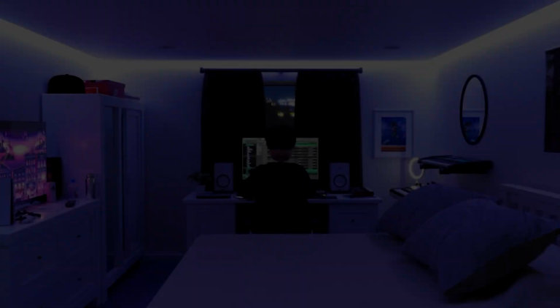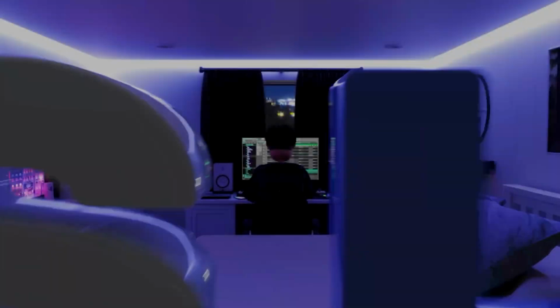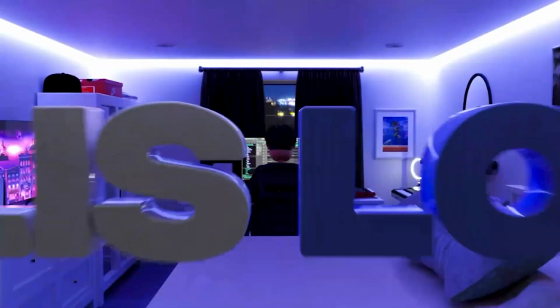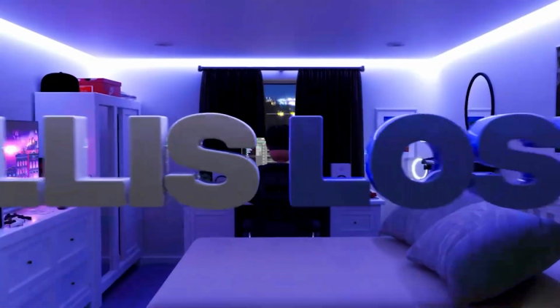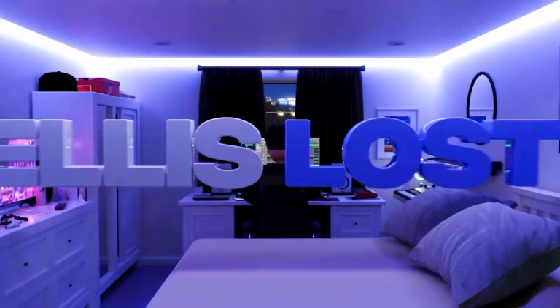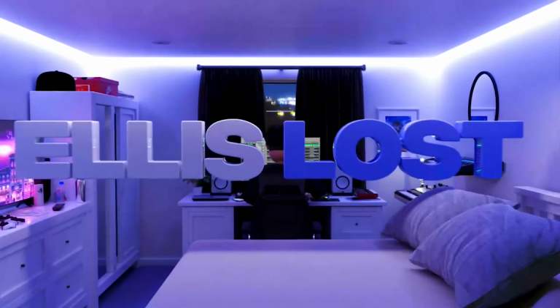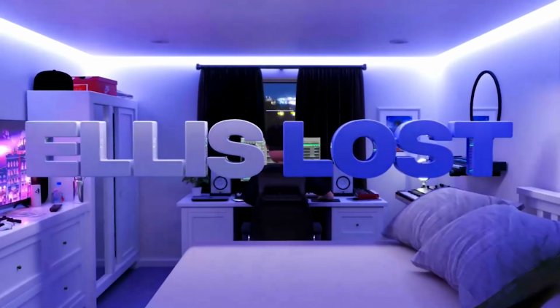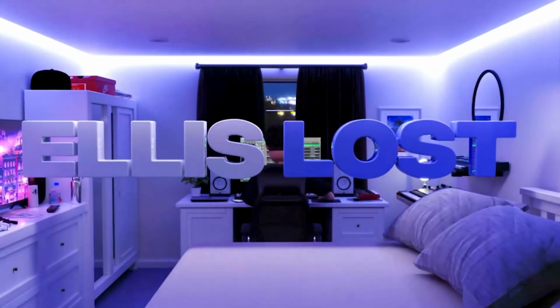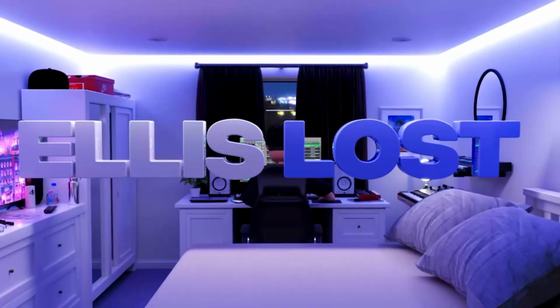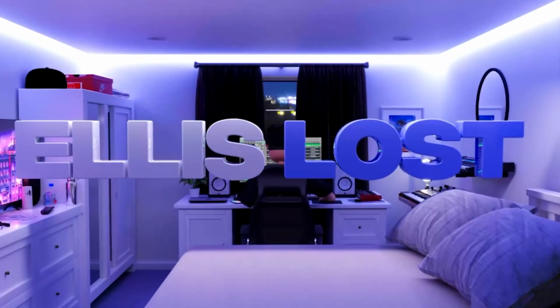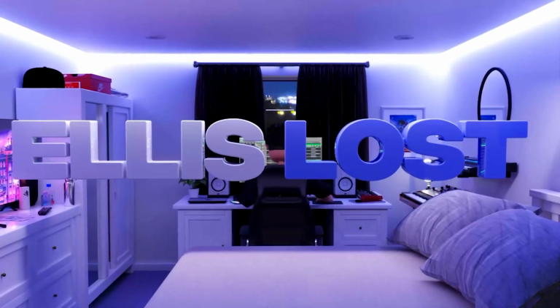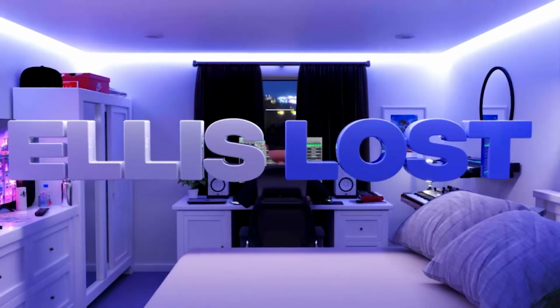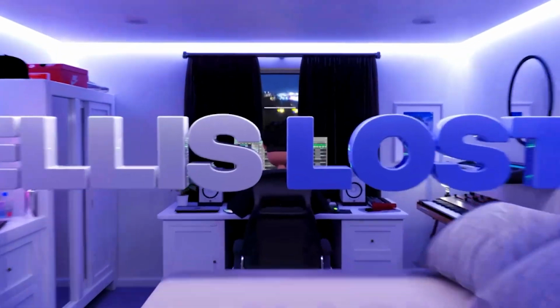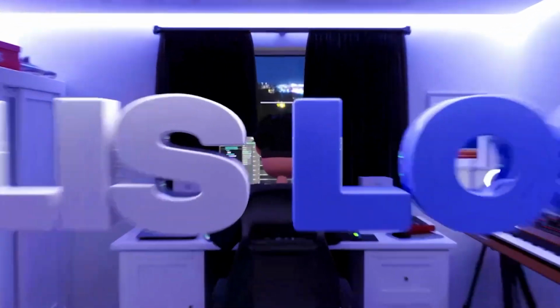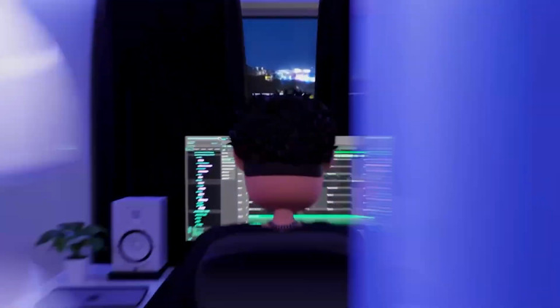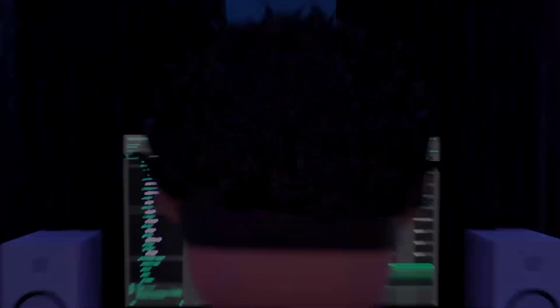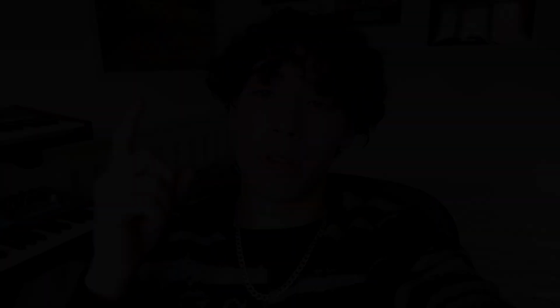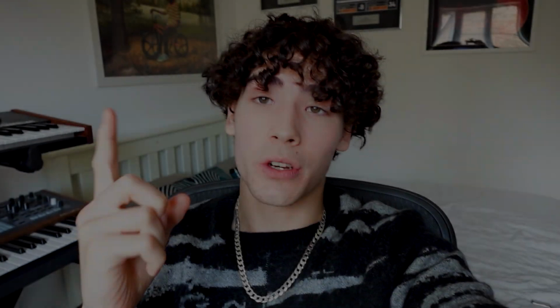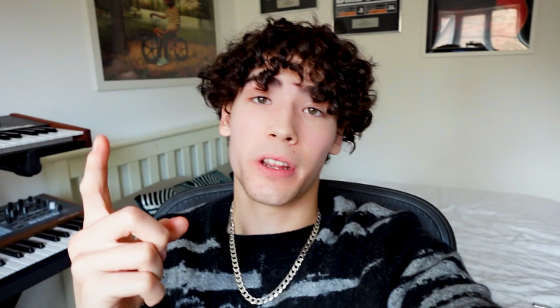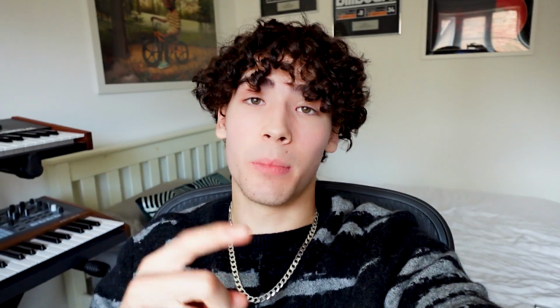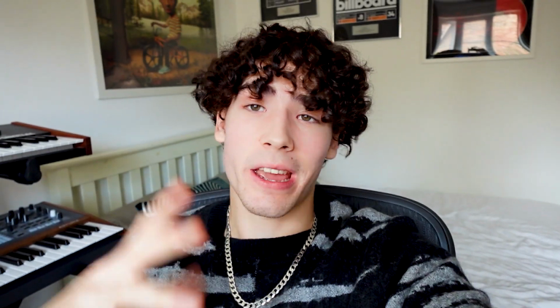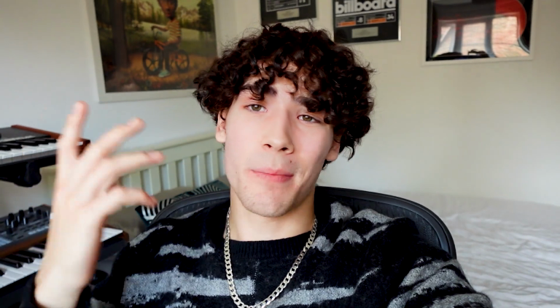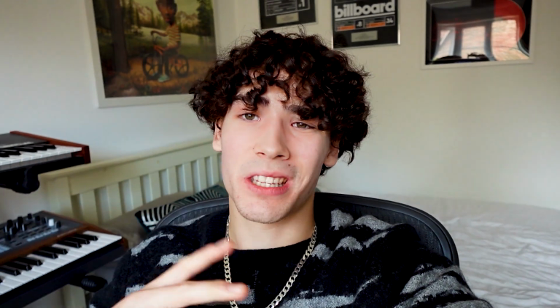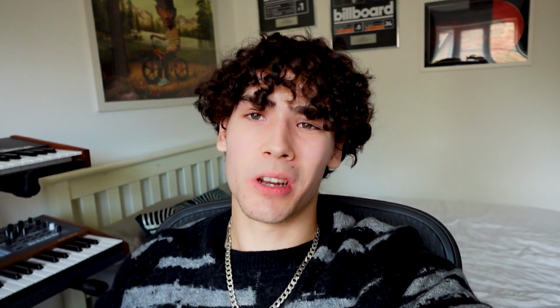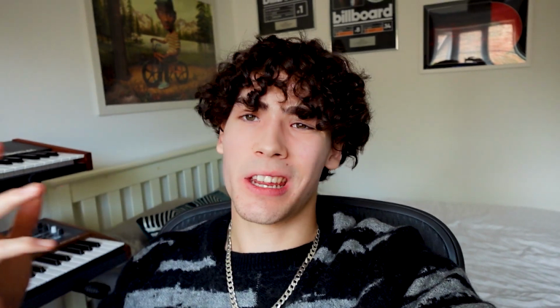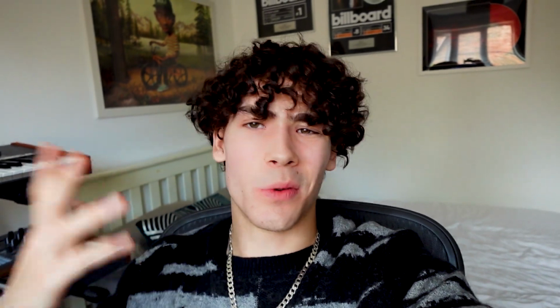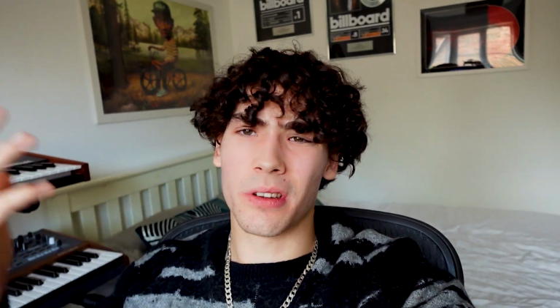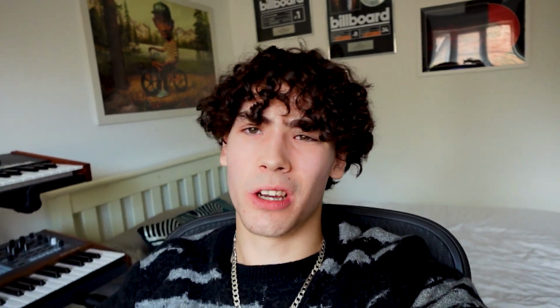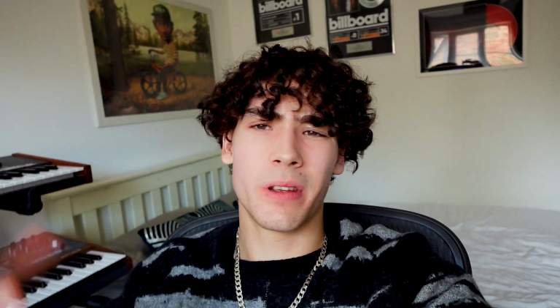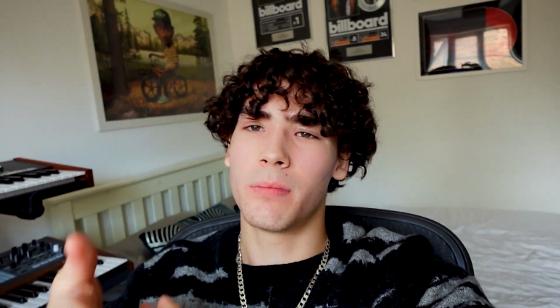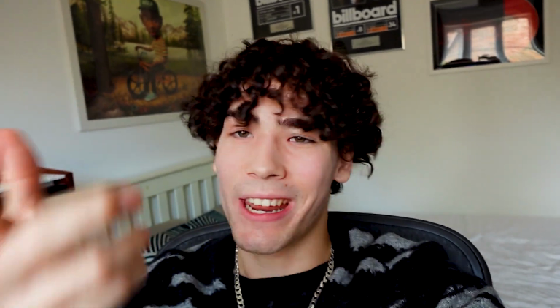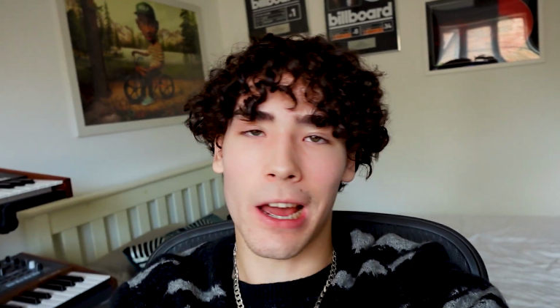Yo, what's good you lot? Welcome back to the channel. I'm here with Elis today. I did actually record an intro for this, but it kind of messed up when I was editing, so yeah, you get that now.